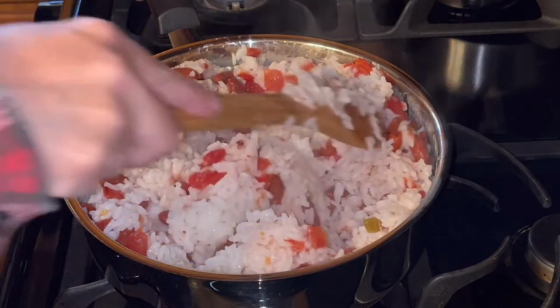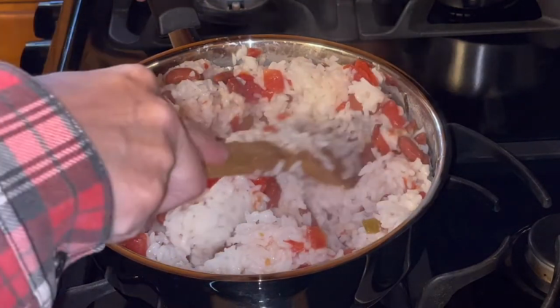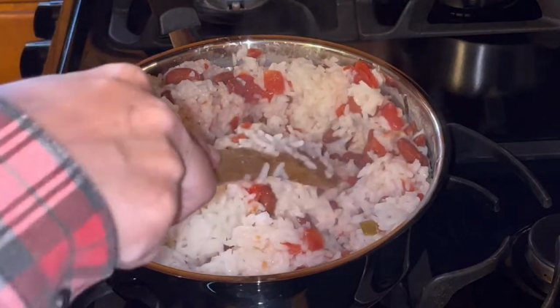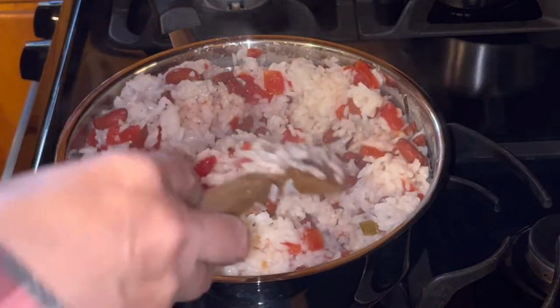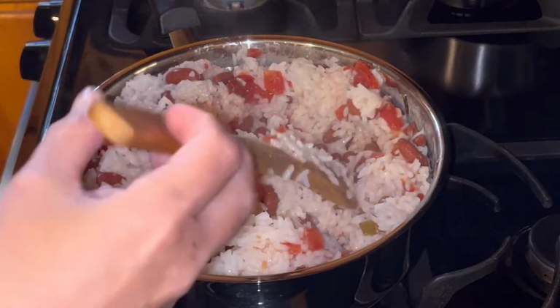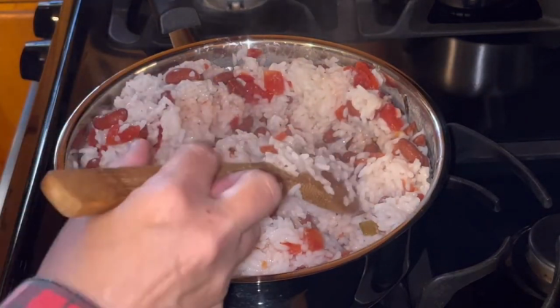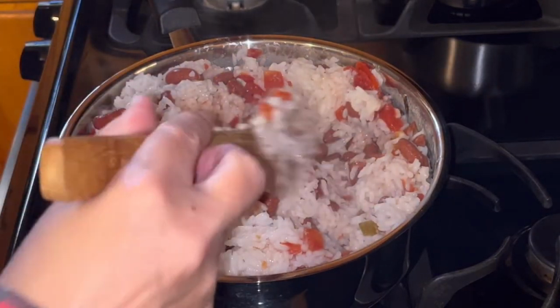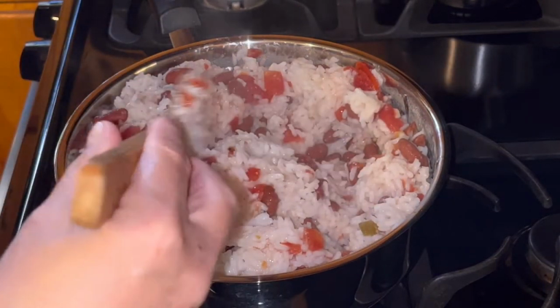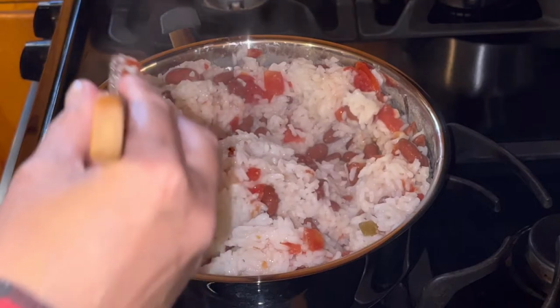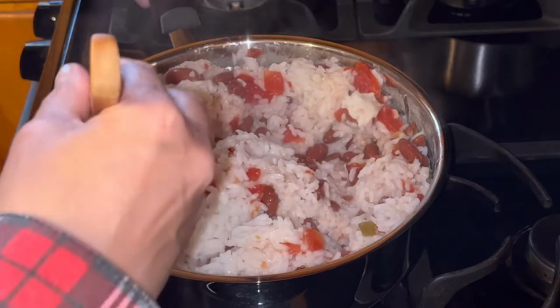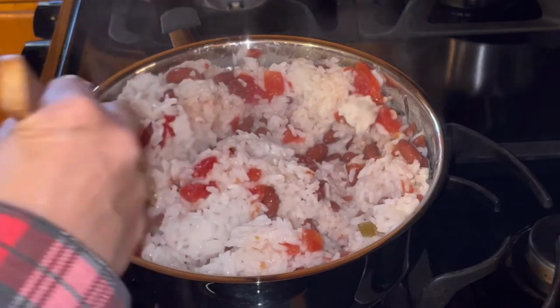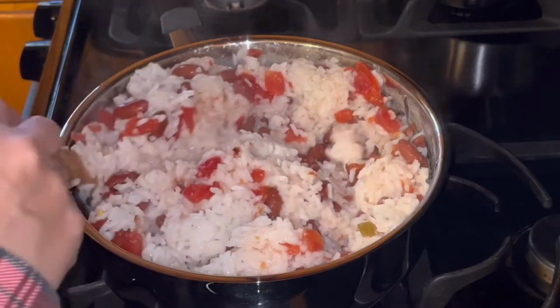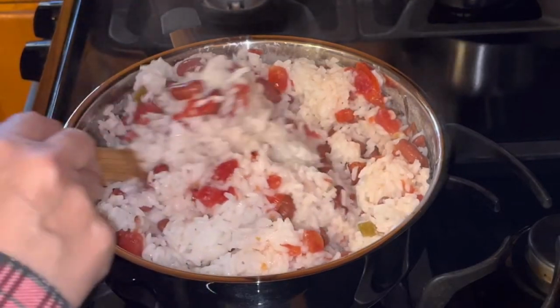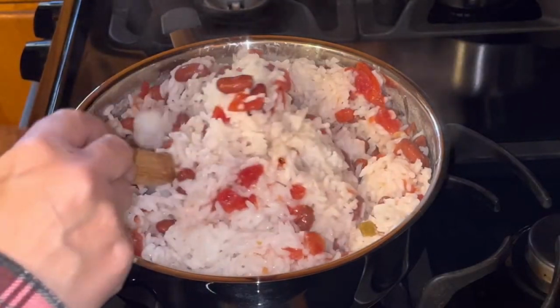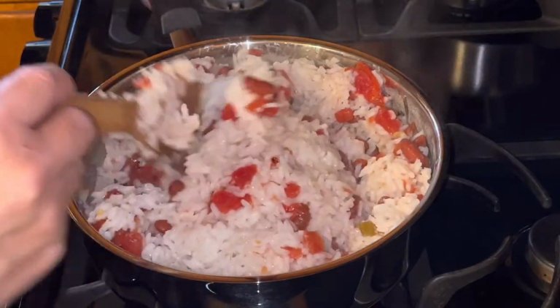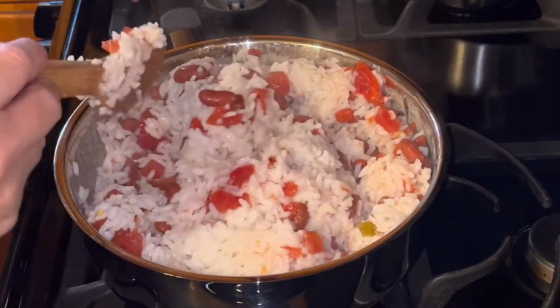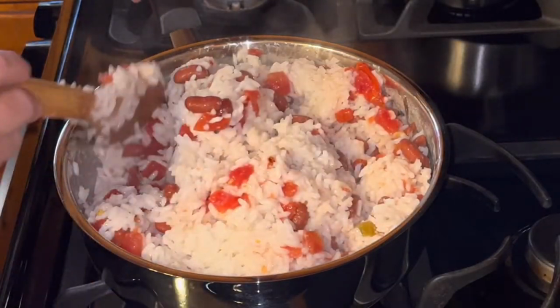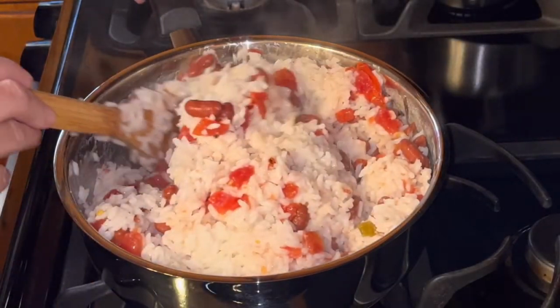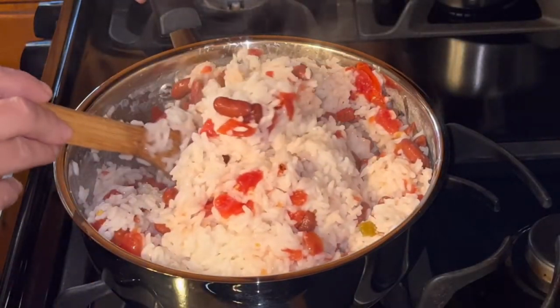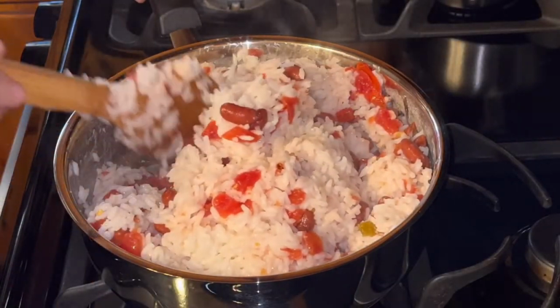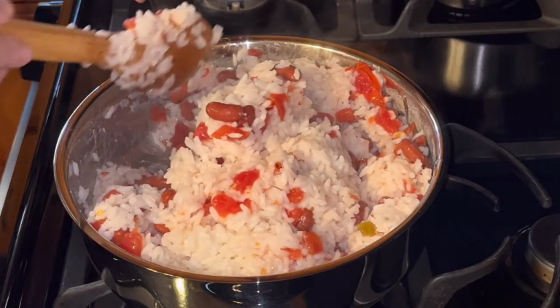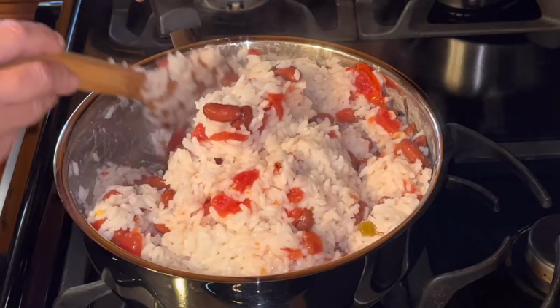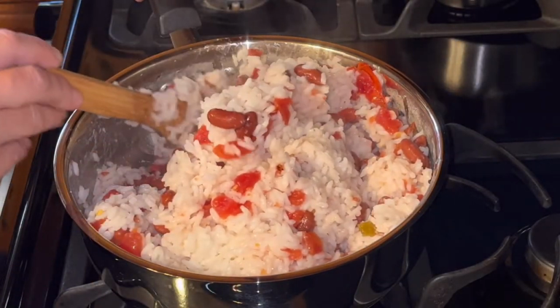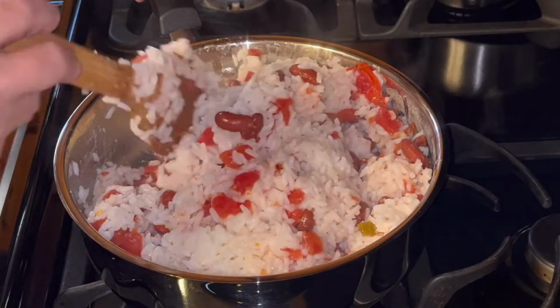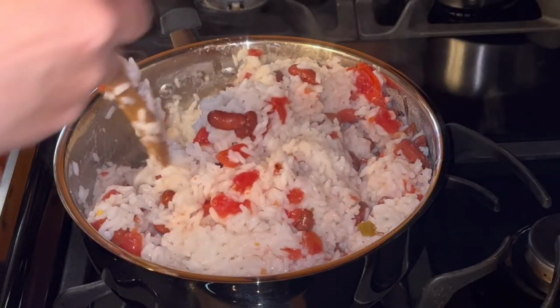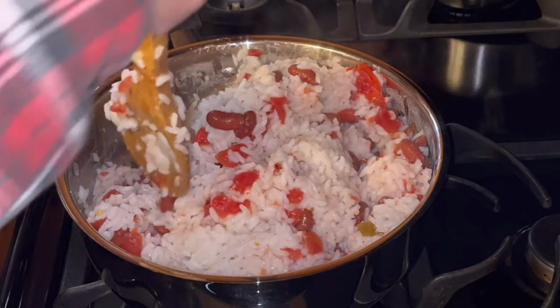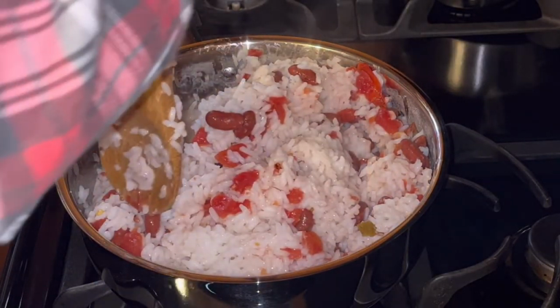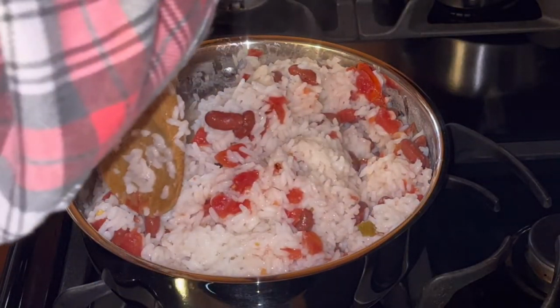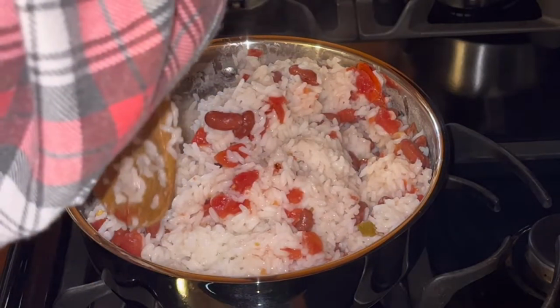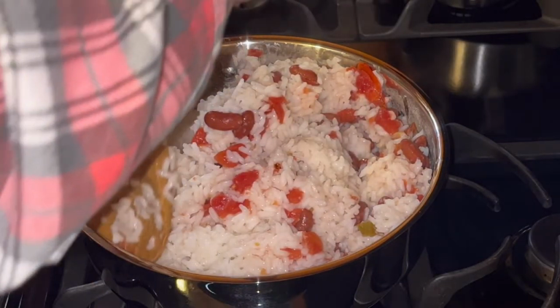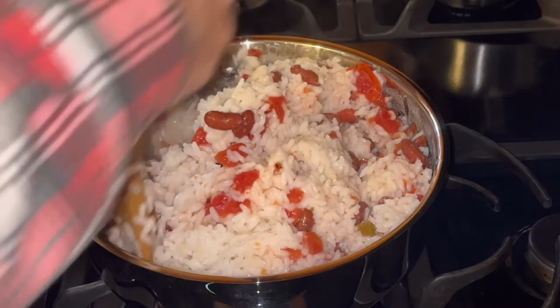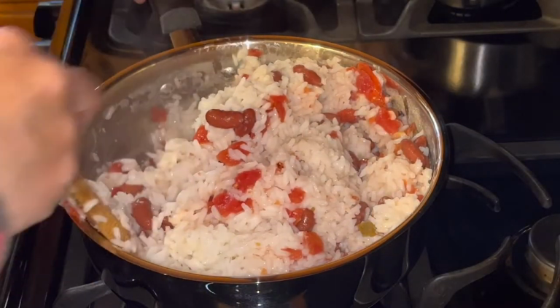If you want it a little more tomatoey, you could add a little bit of tomato sauce to it.